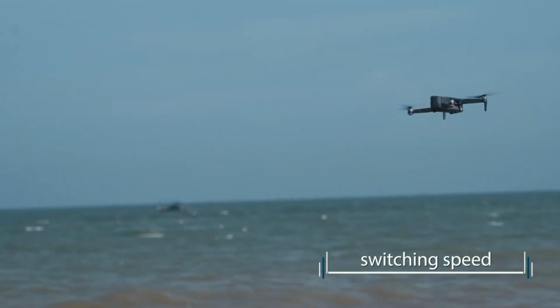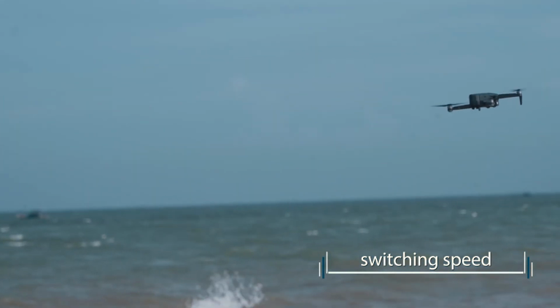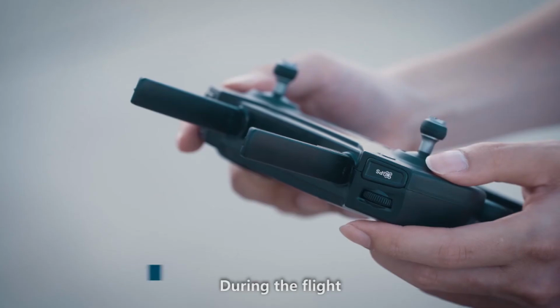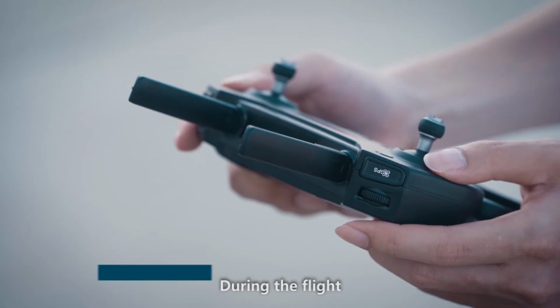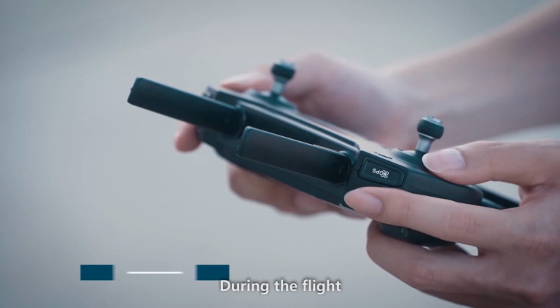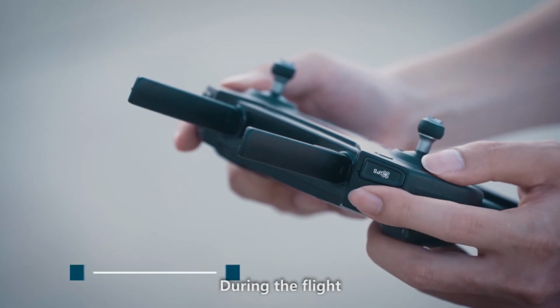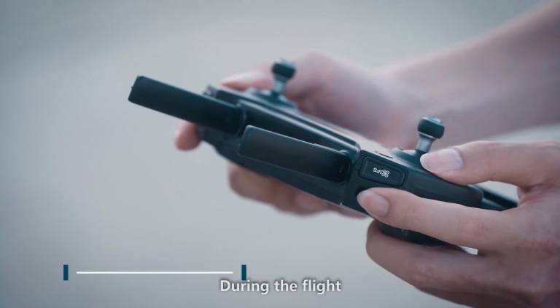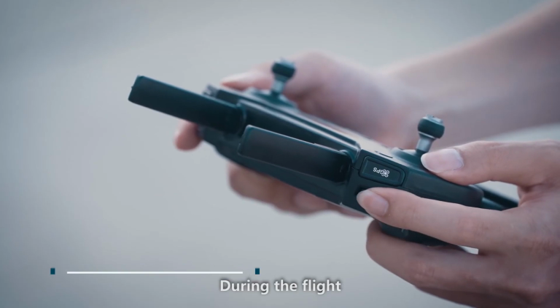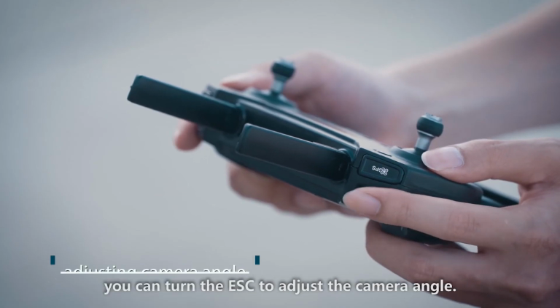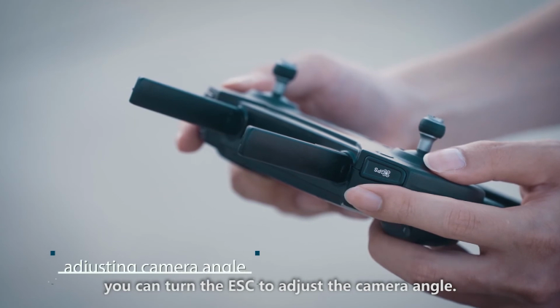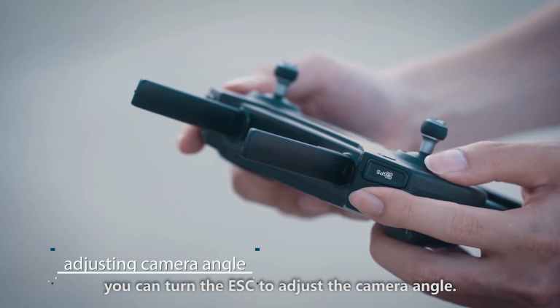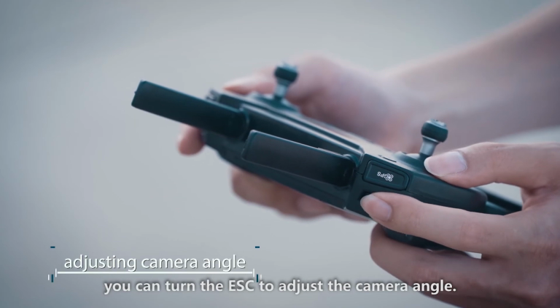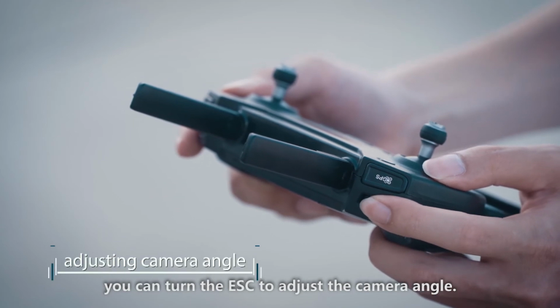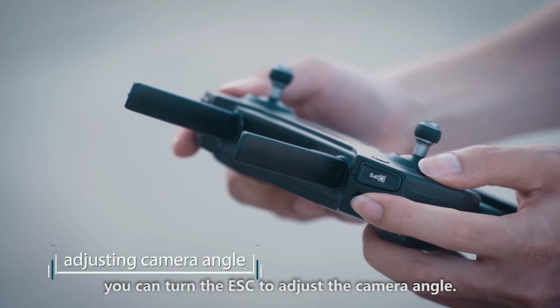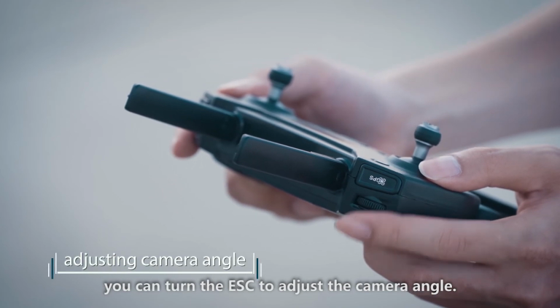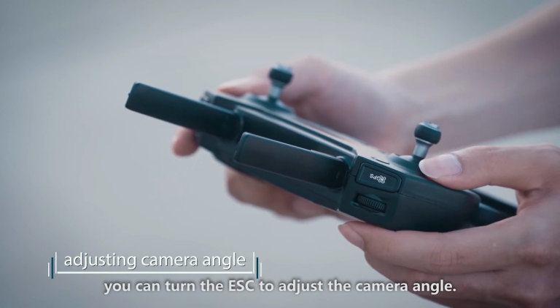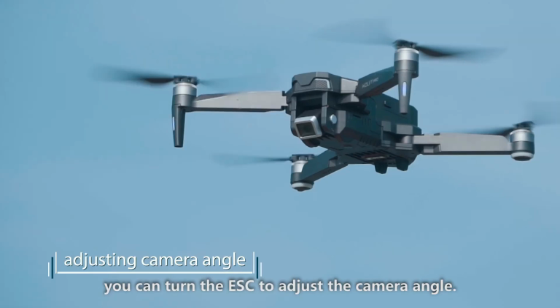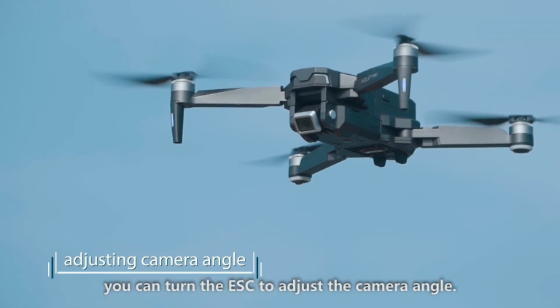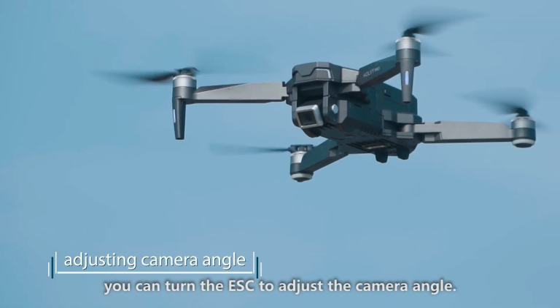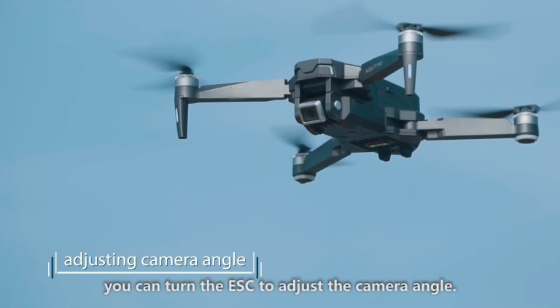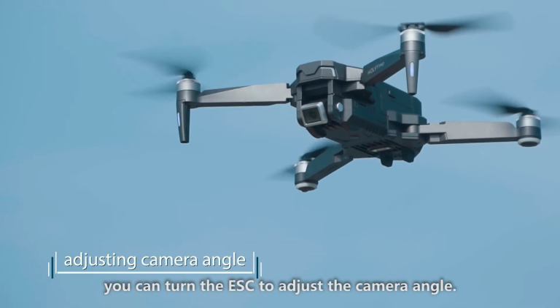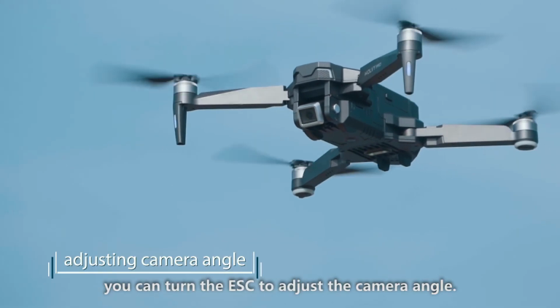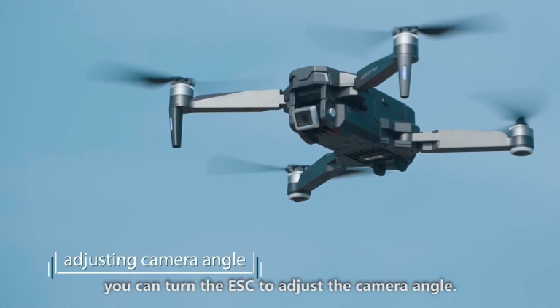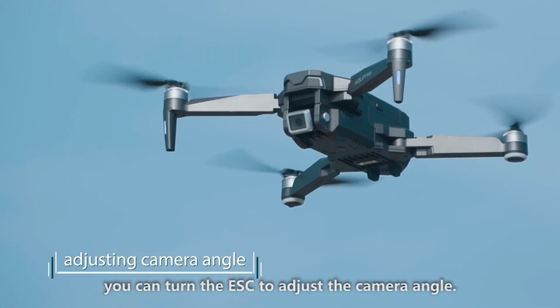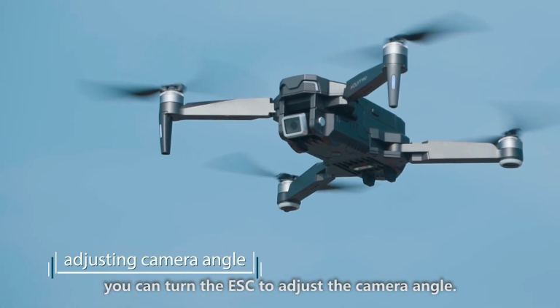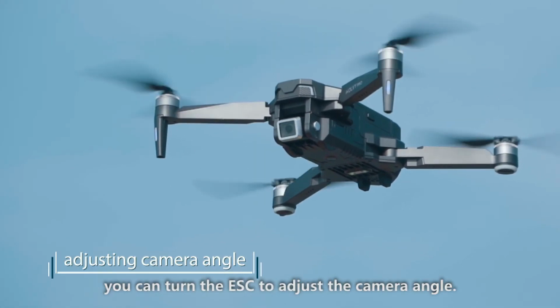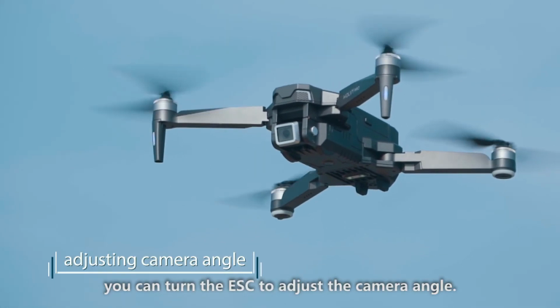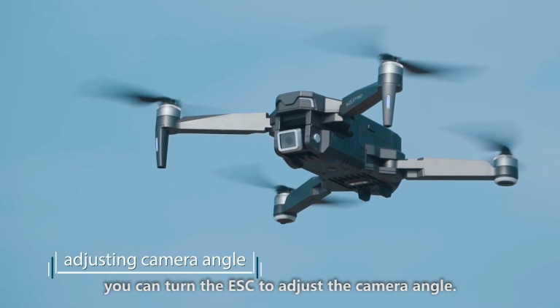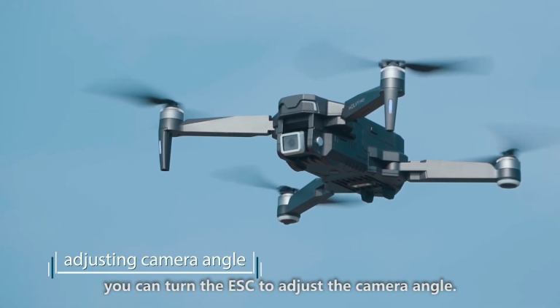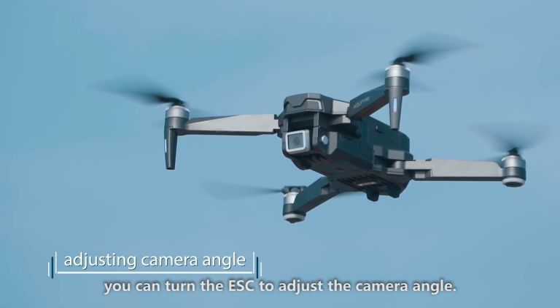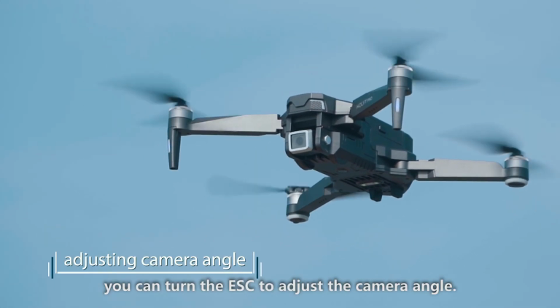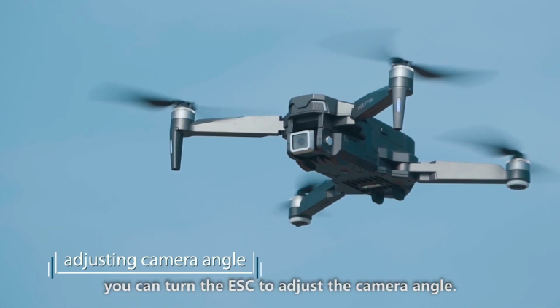During the flight, you can push the gear on the remote to adjust the camera angle.